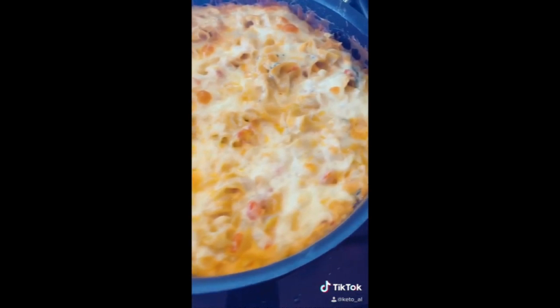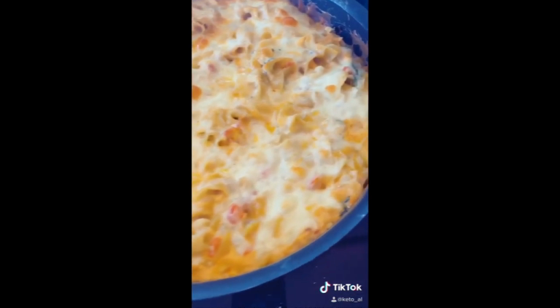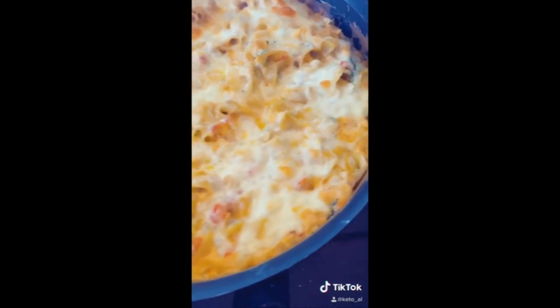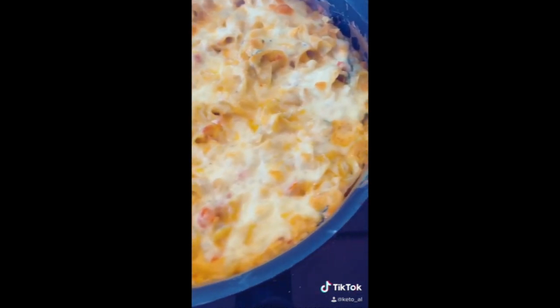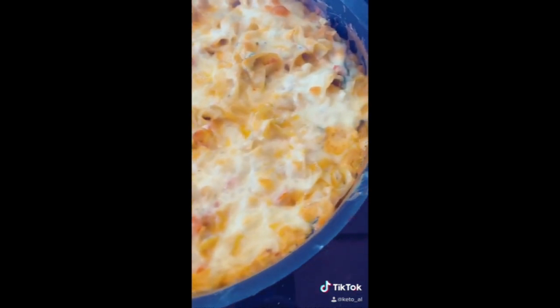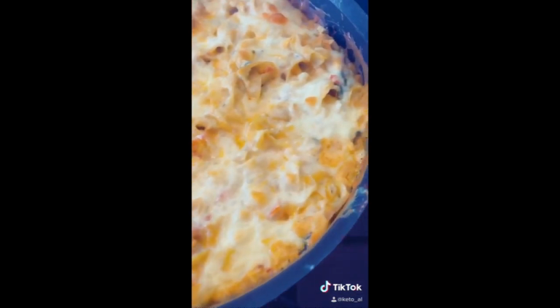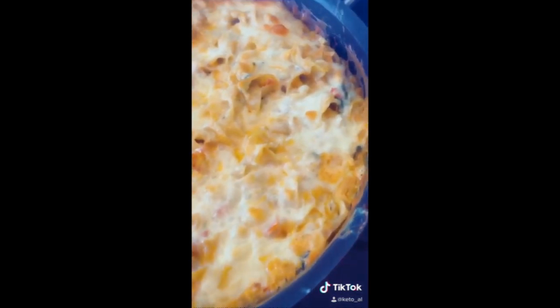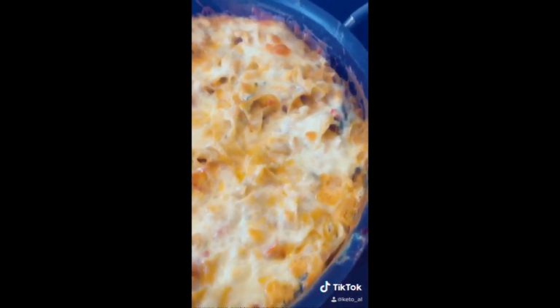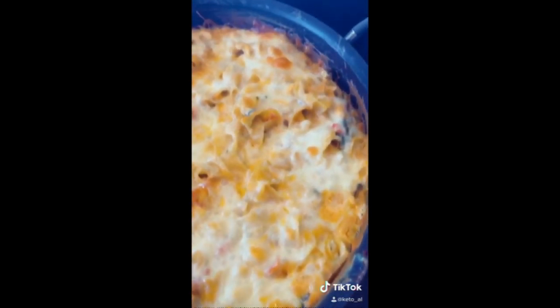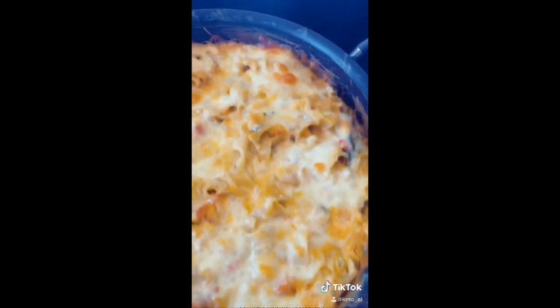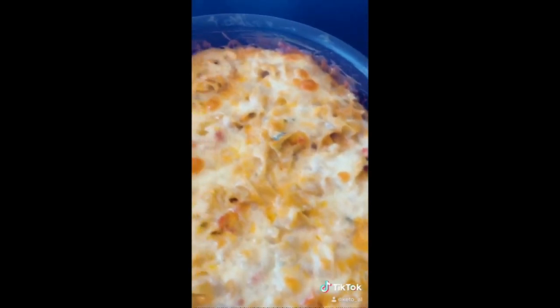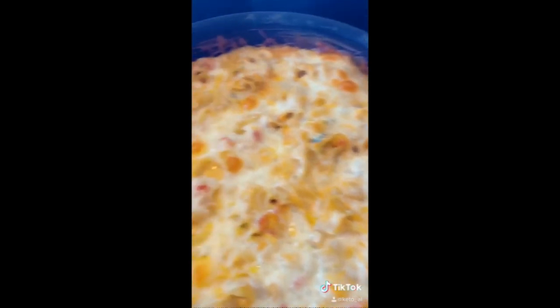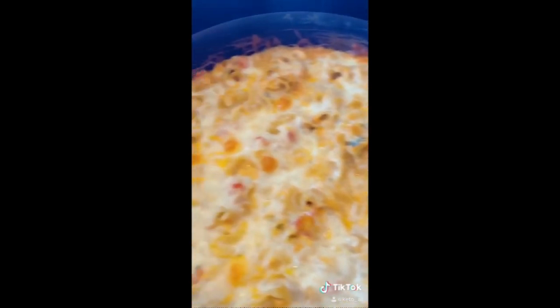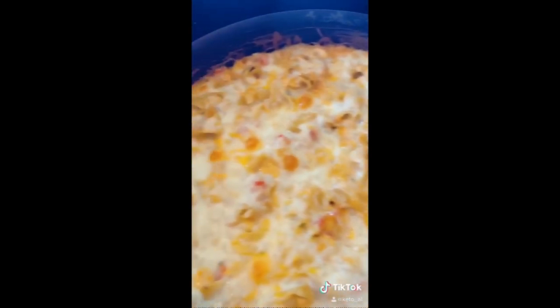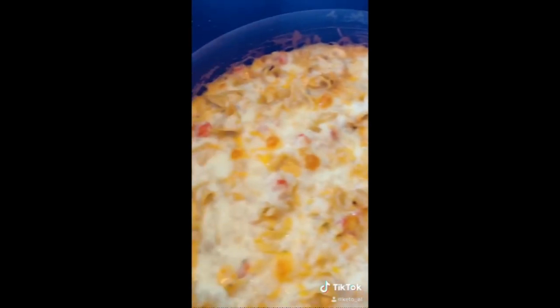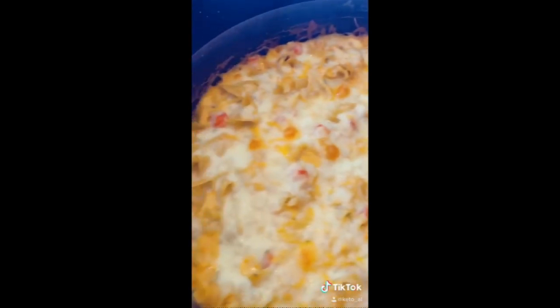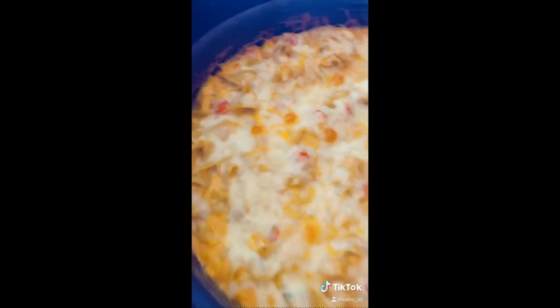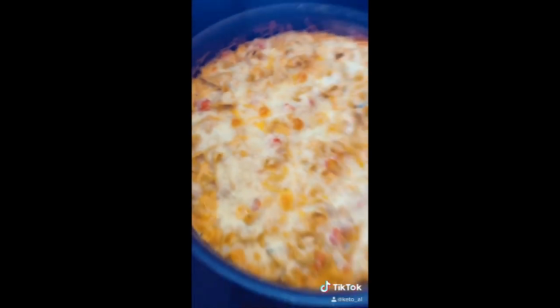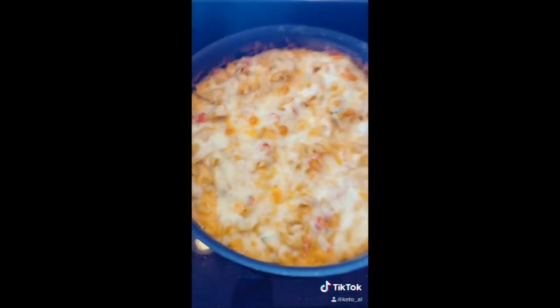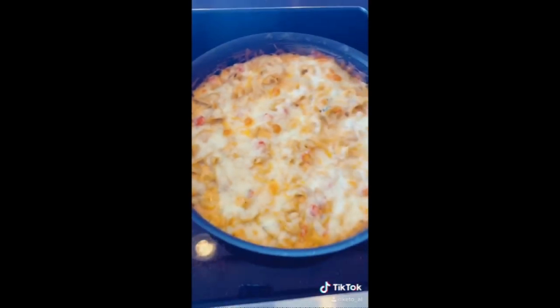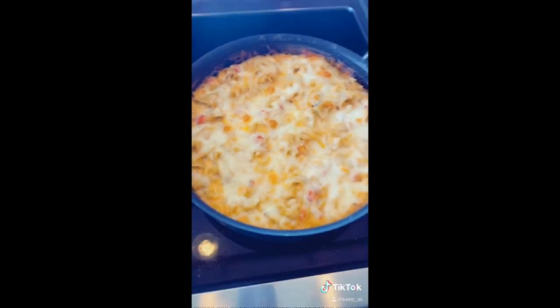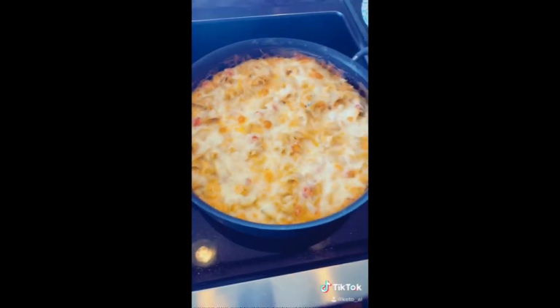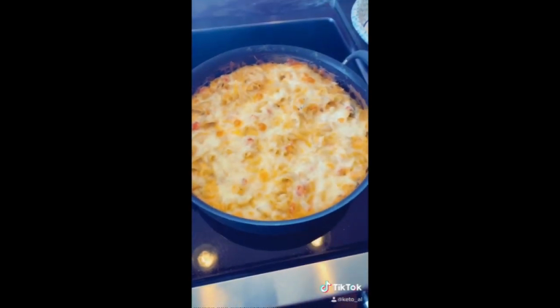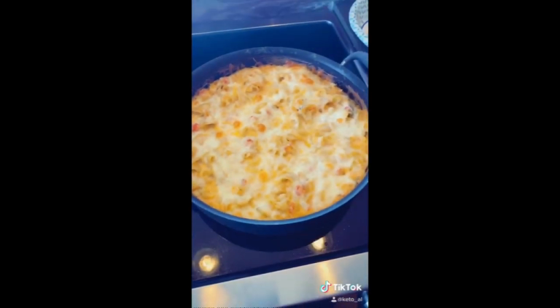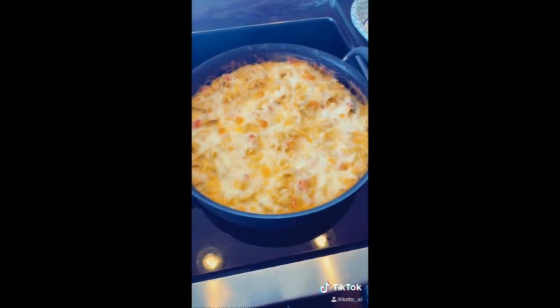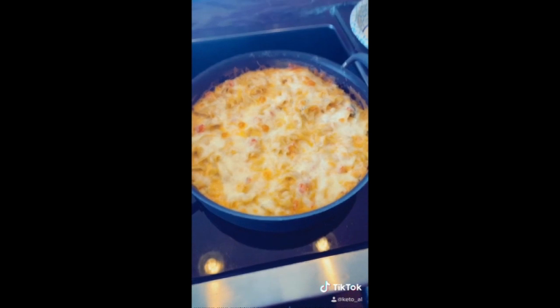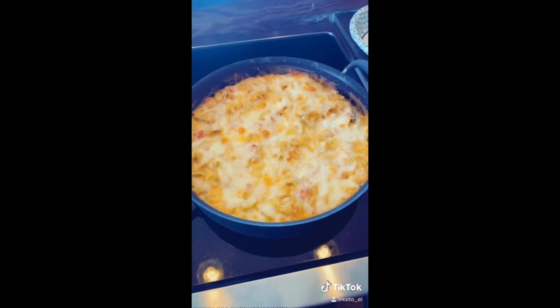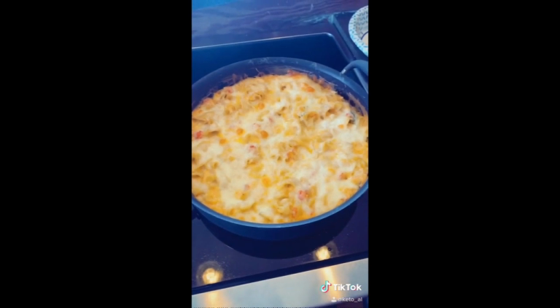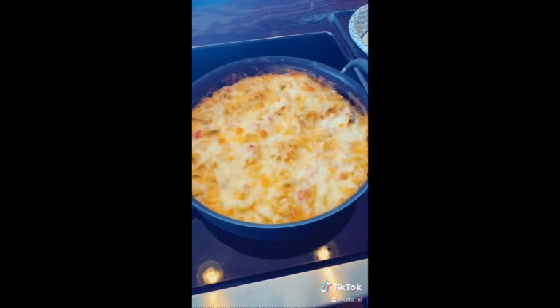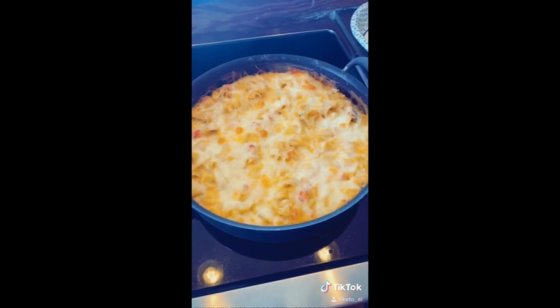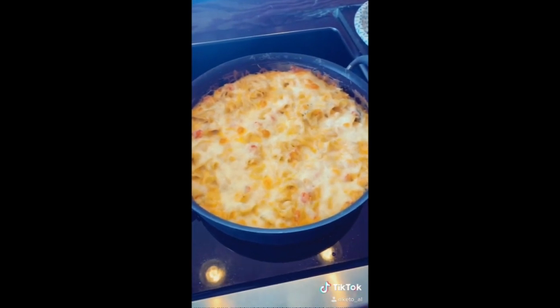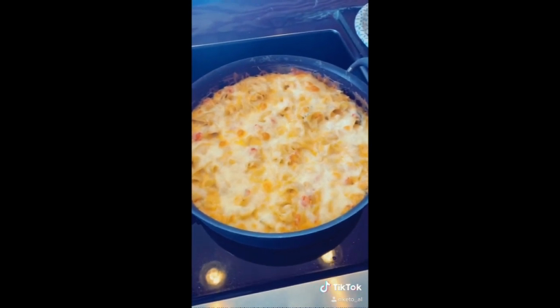And that's after roughly another 10 minutes. We have a nice little cheese crust going on and it looks really good. And it smells really good. So I hope you enjoy.